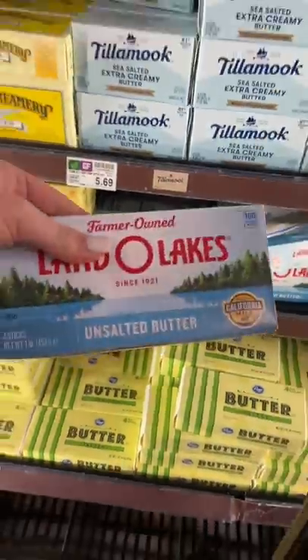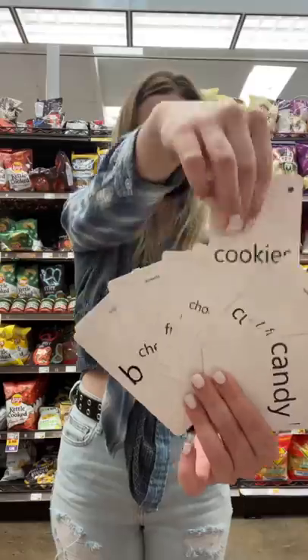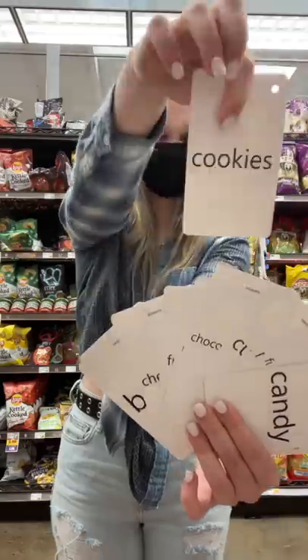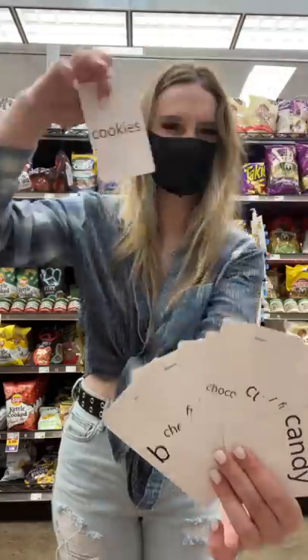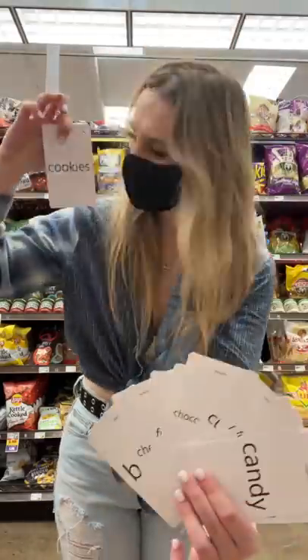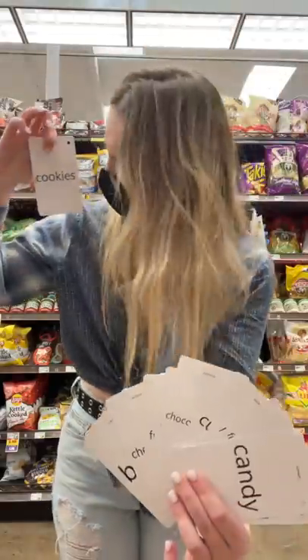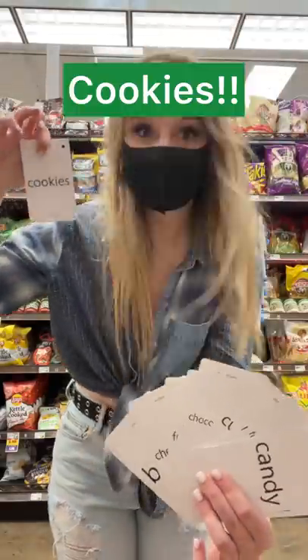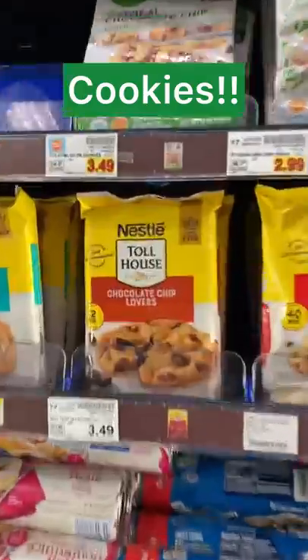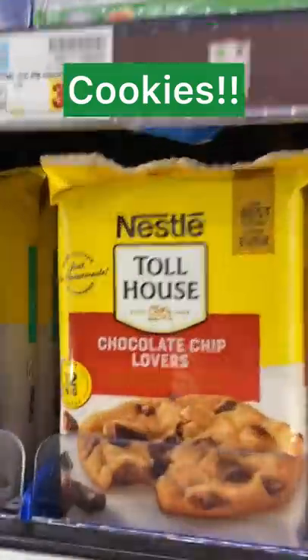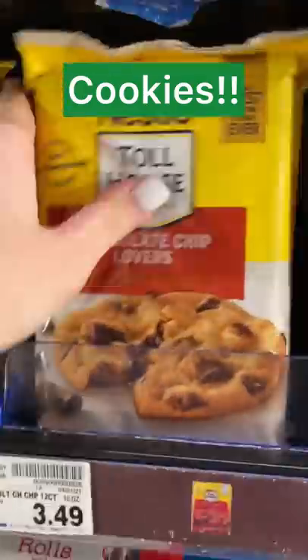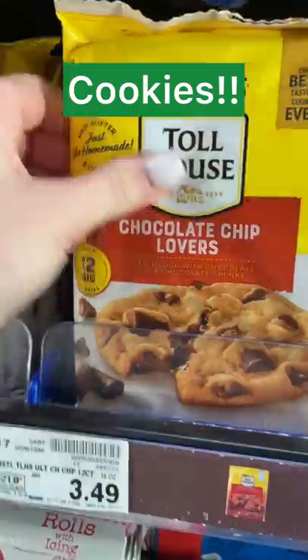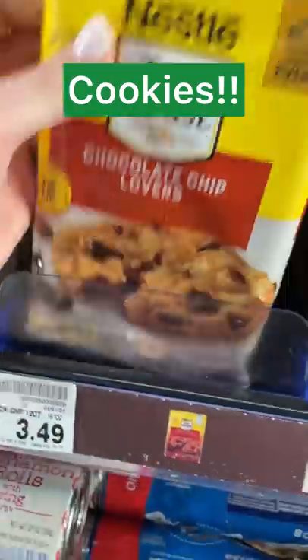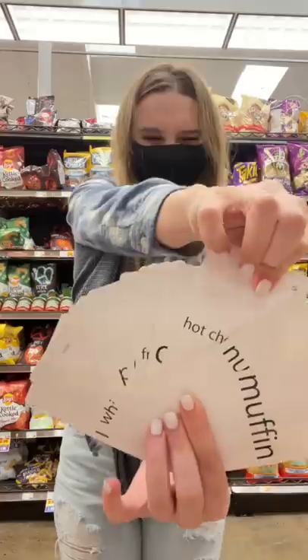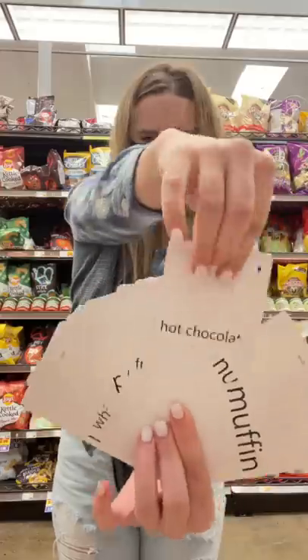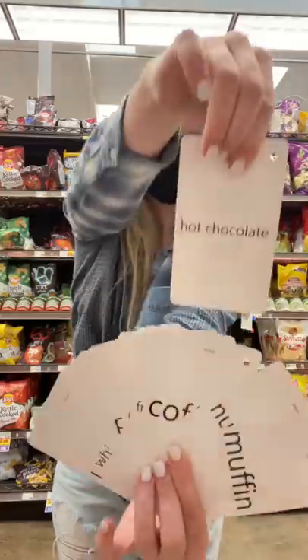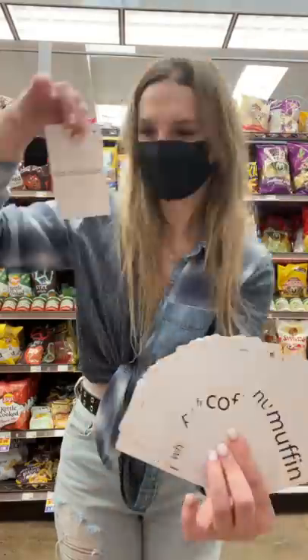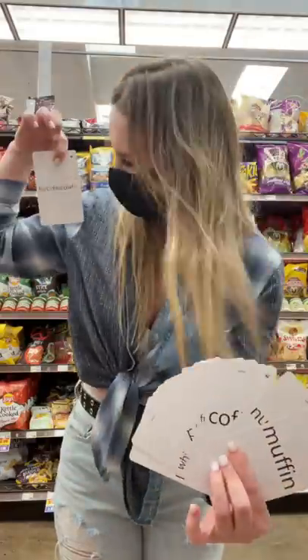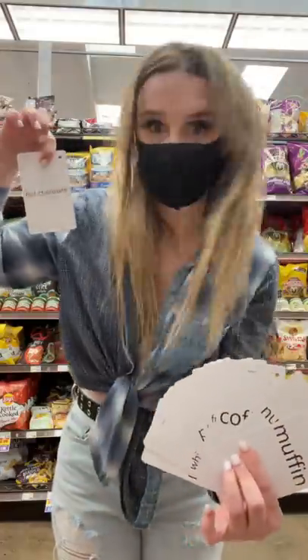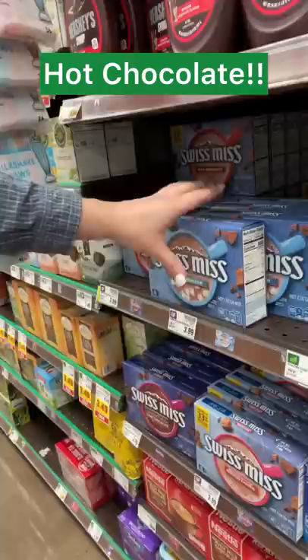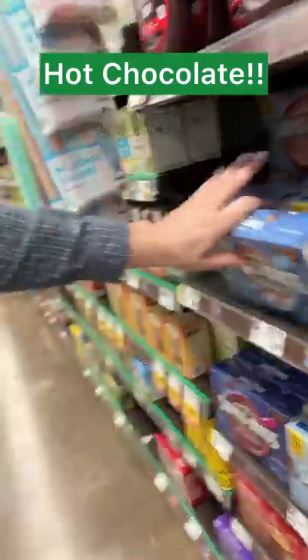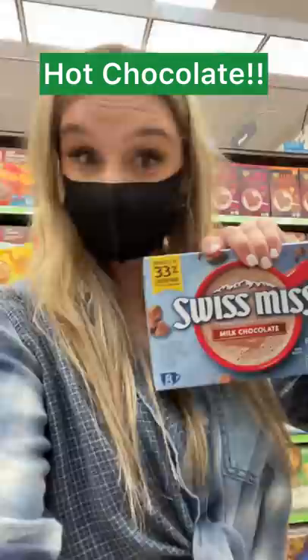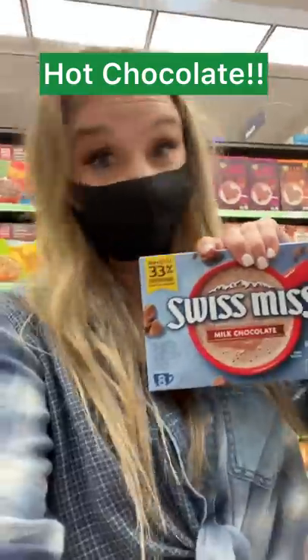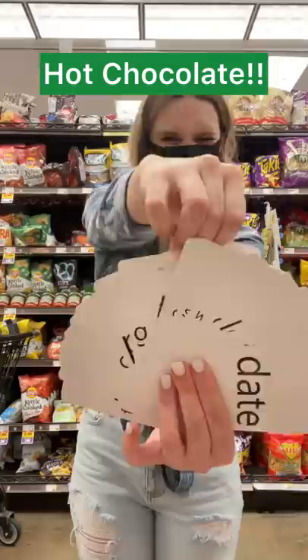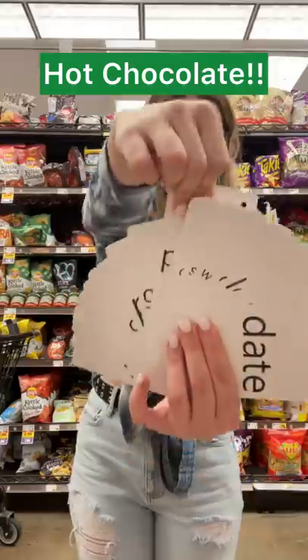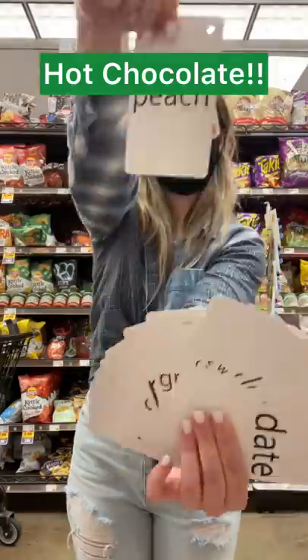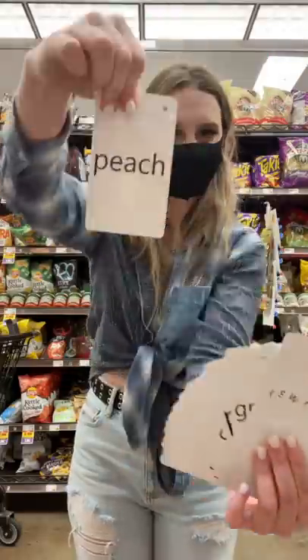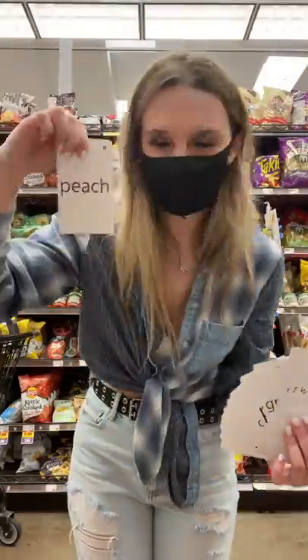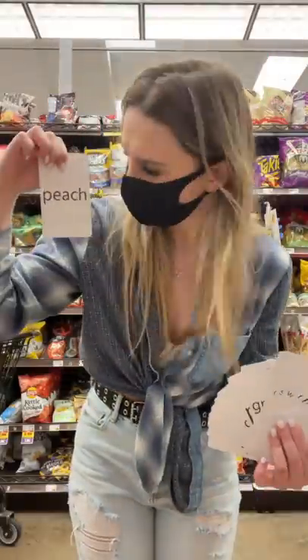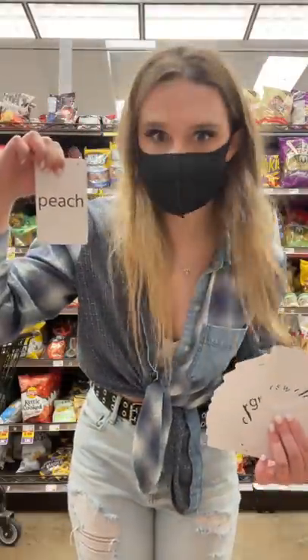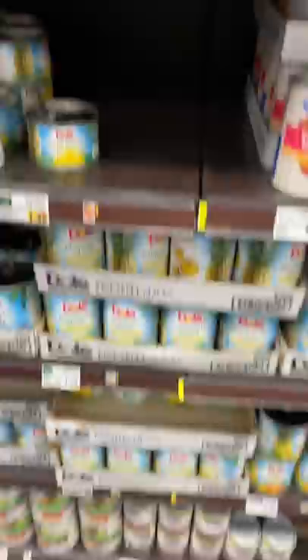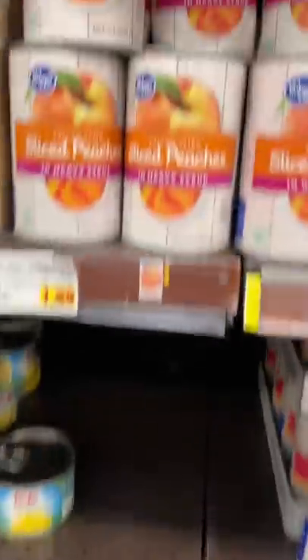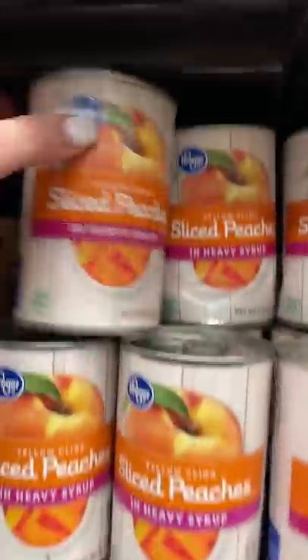After that, I chose cookies, so I went with pre-made cookie dough. Next, I chose hot chocolate, so I went with the hot chocolate packets. And lastly, I chose peaches.